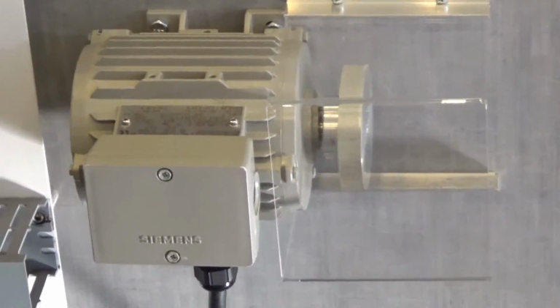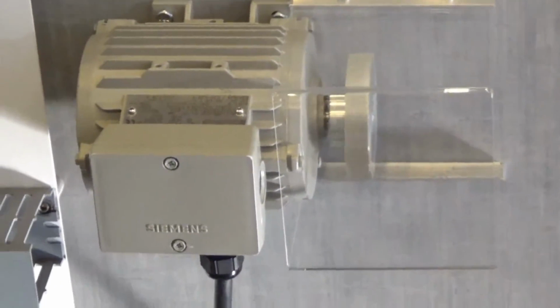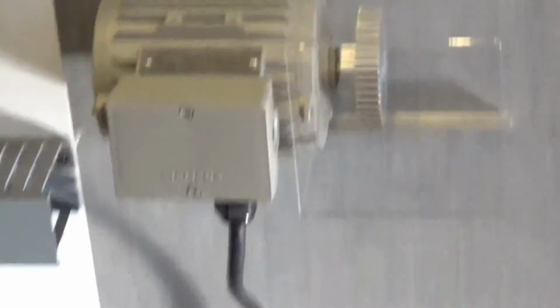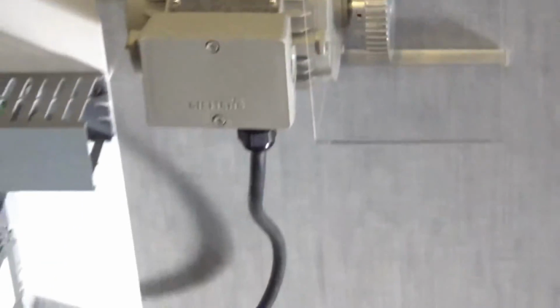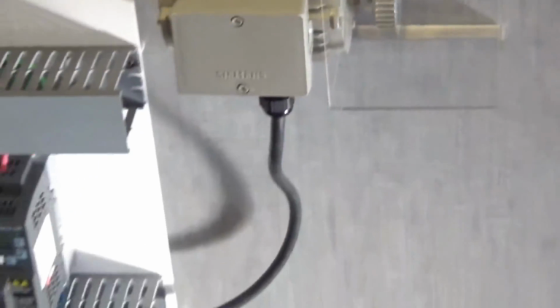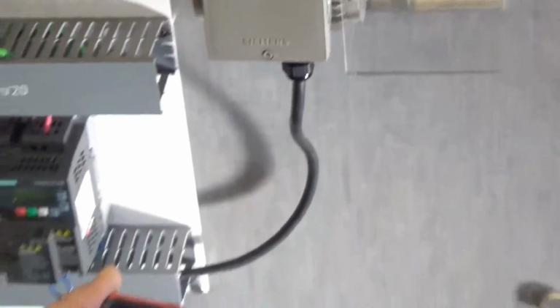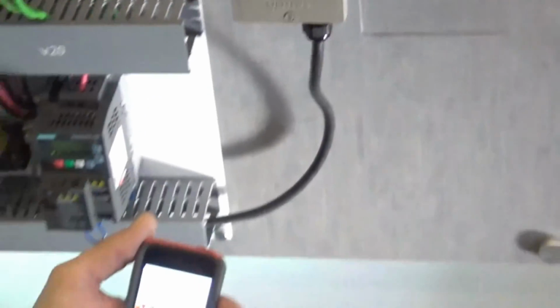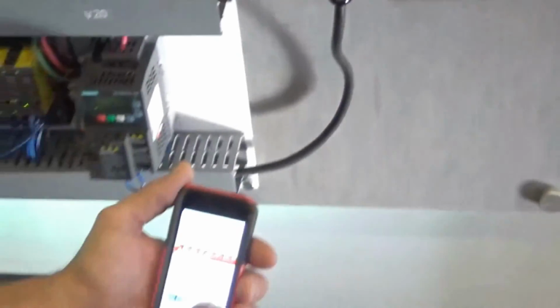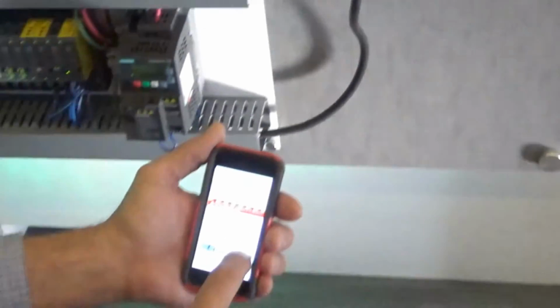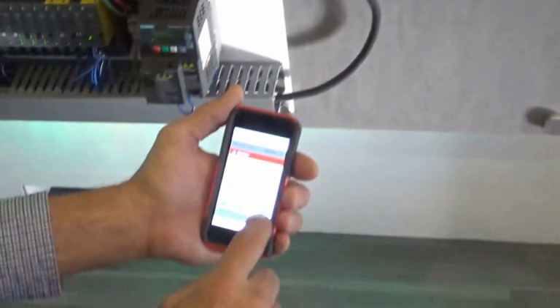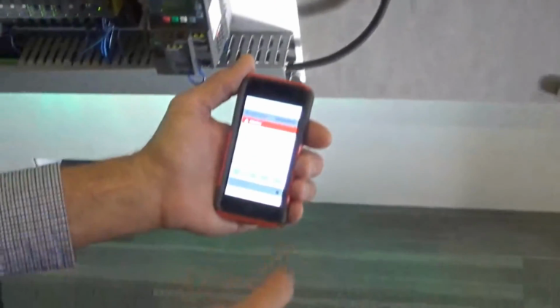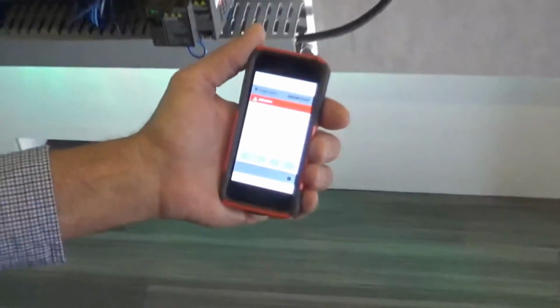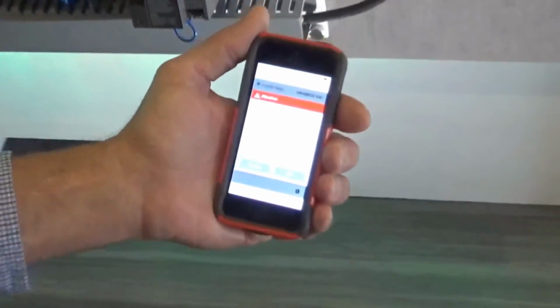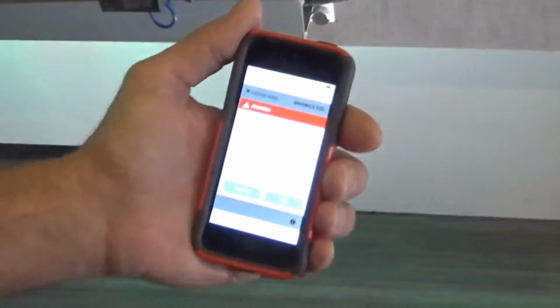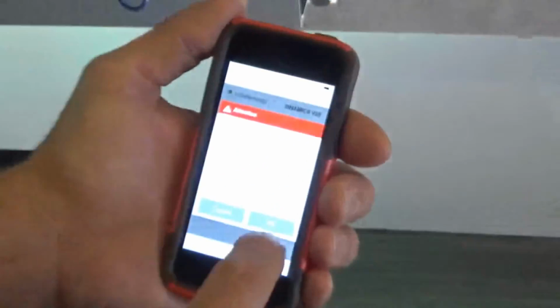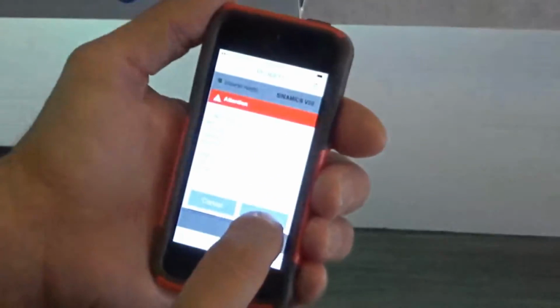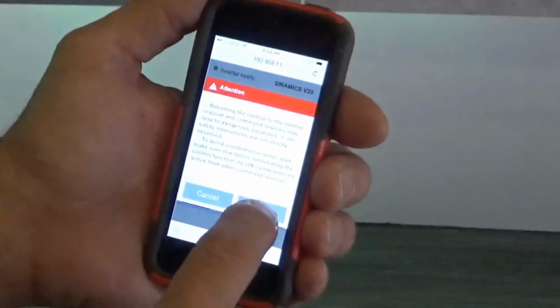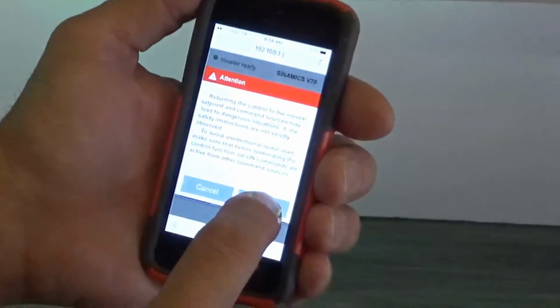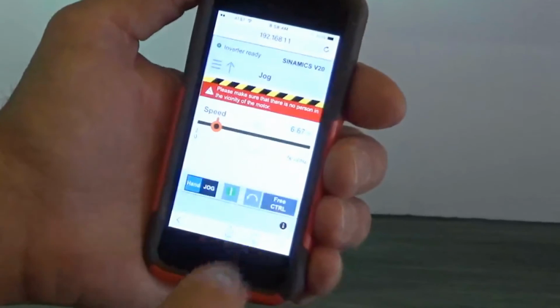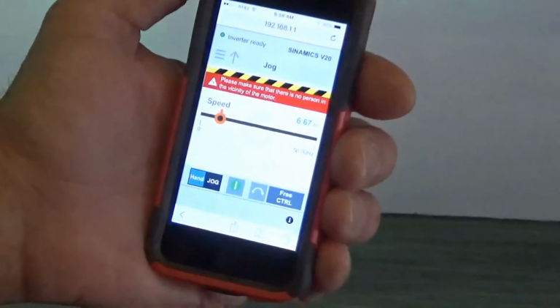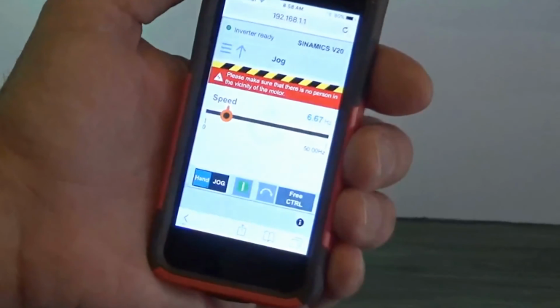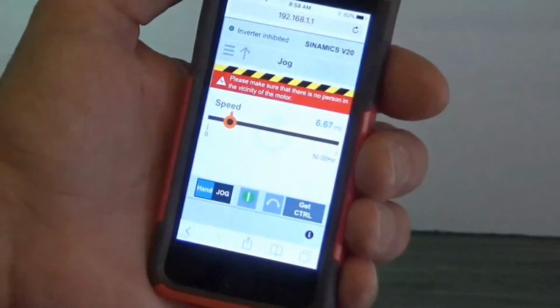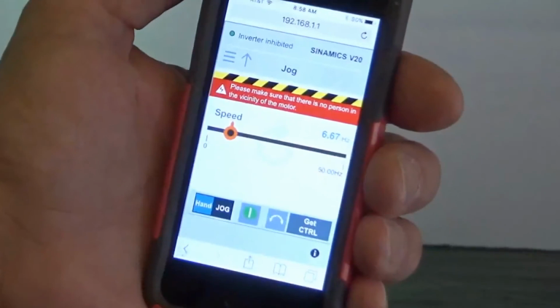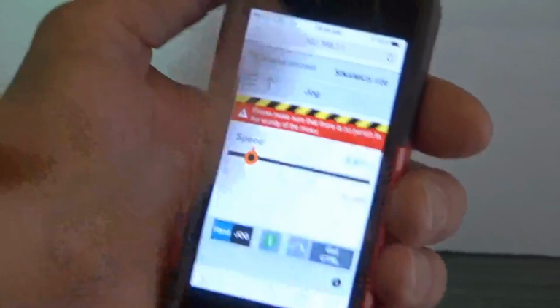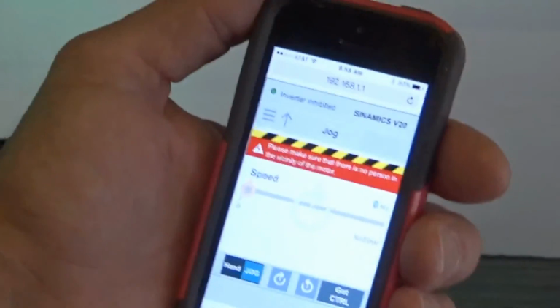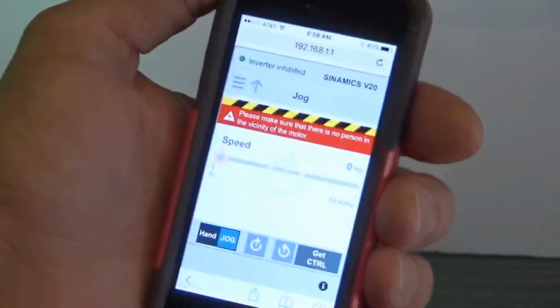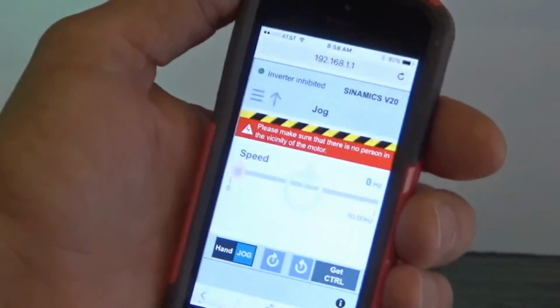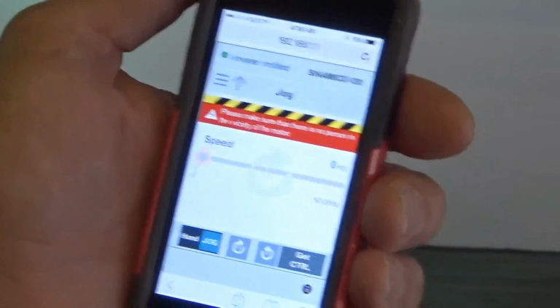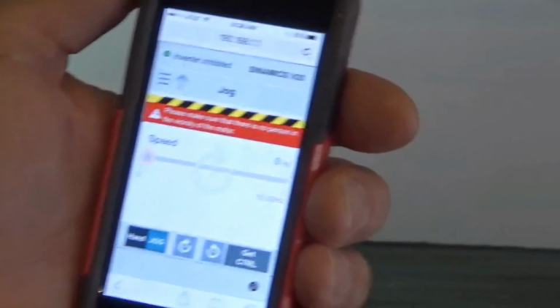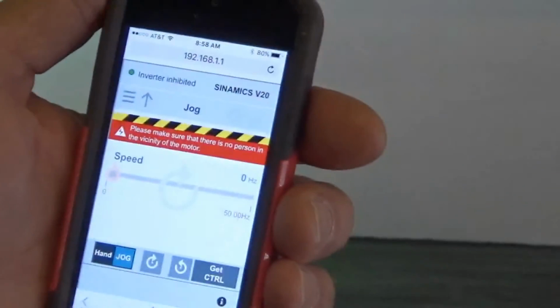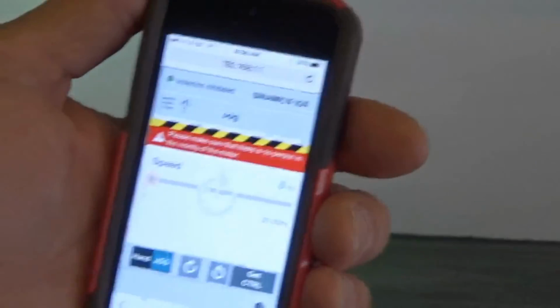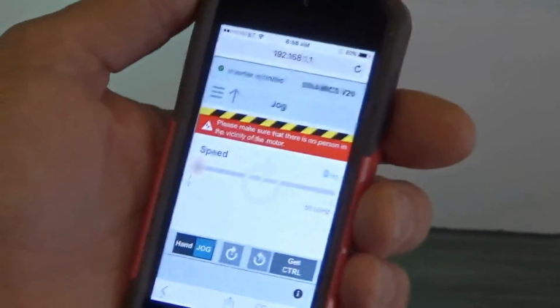Then you can turn the drive off. Lastly, you want to free control. When you free control, that gives the control back to the drive.